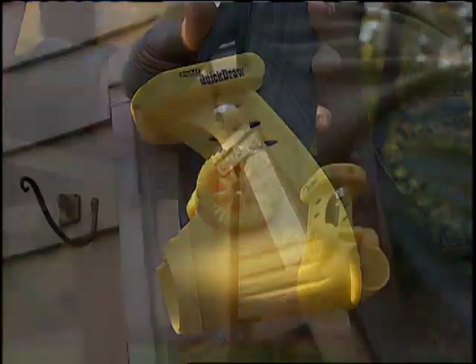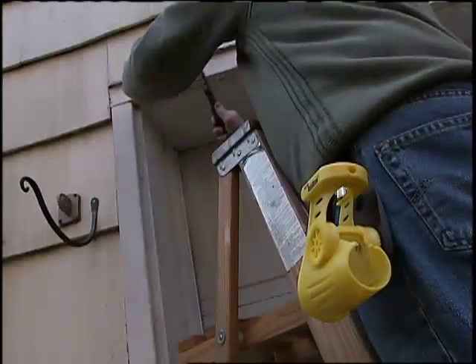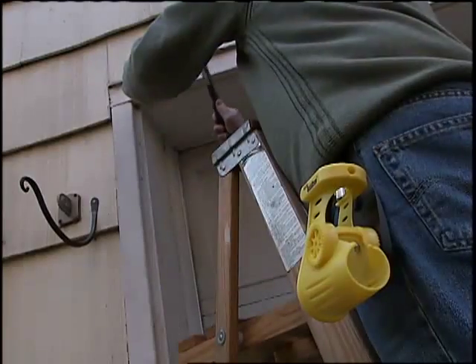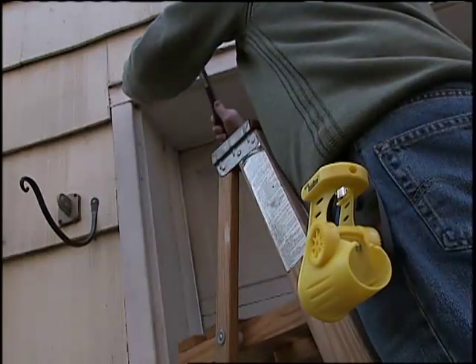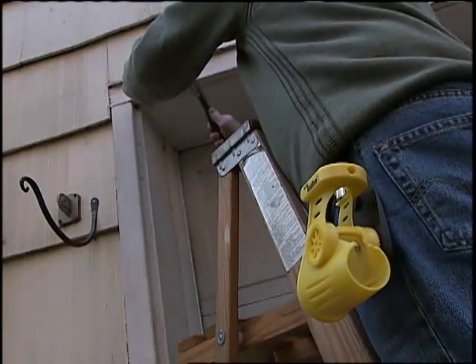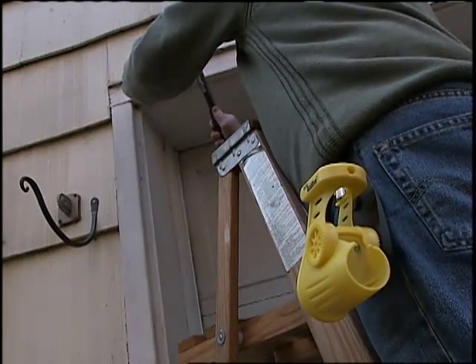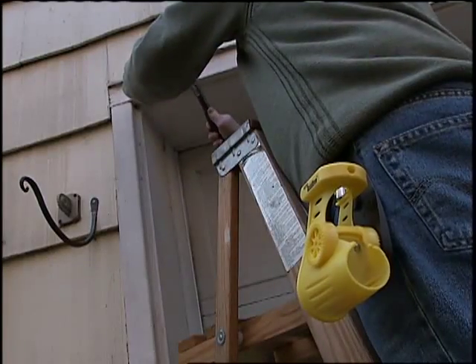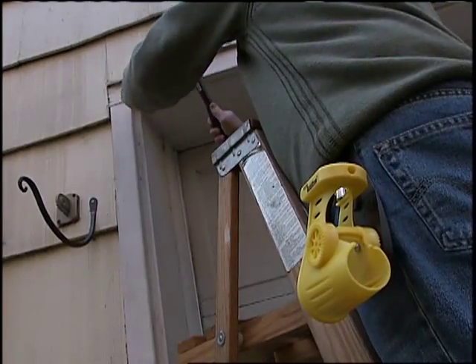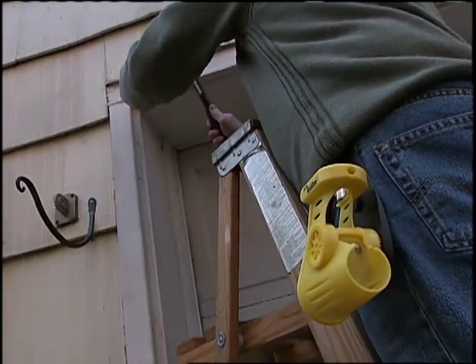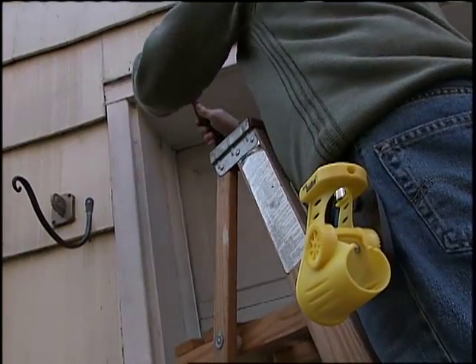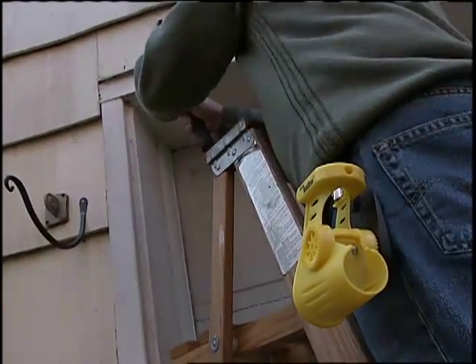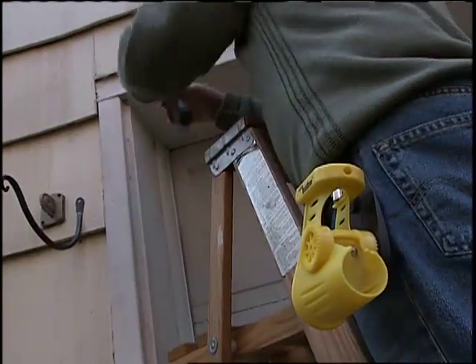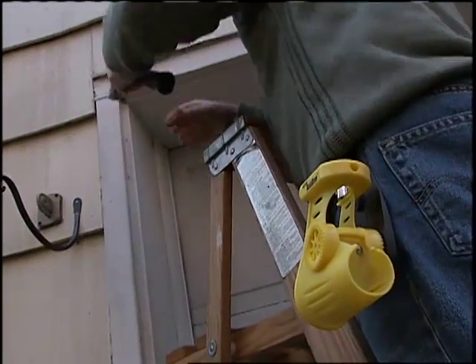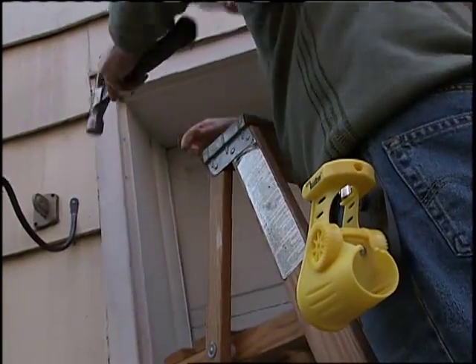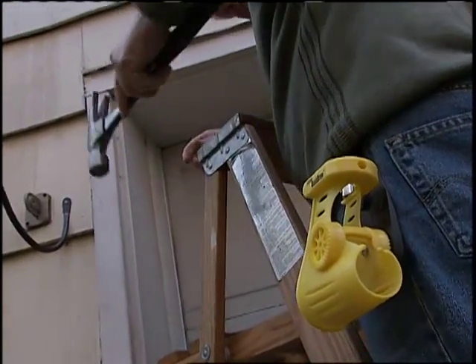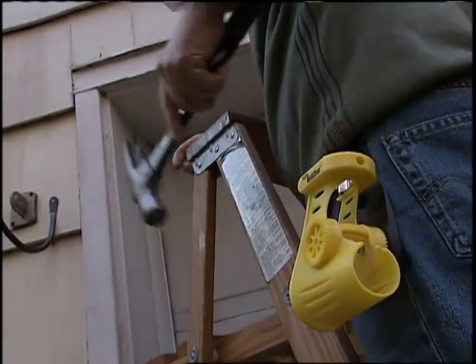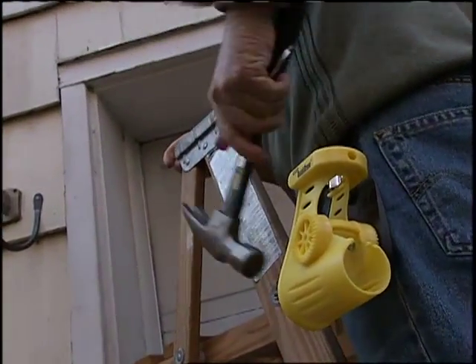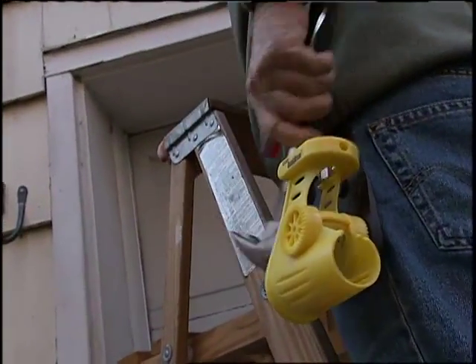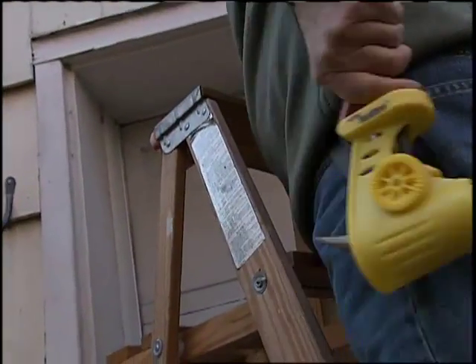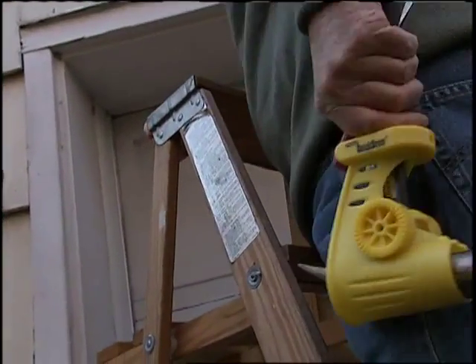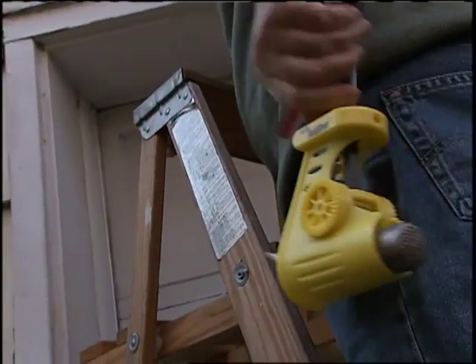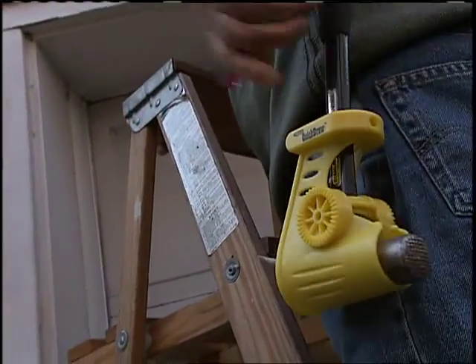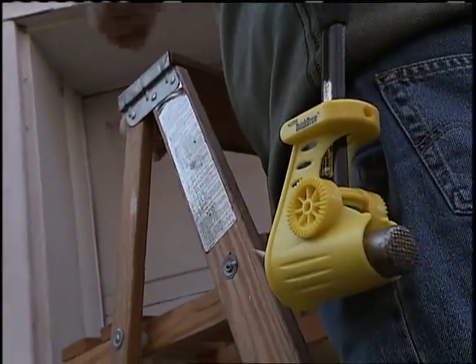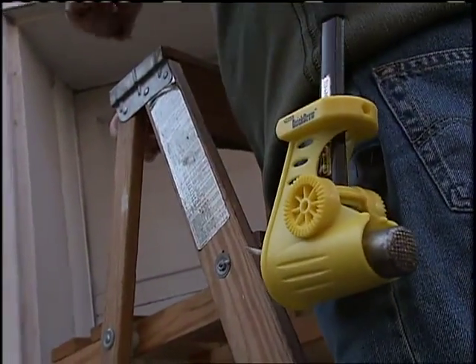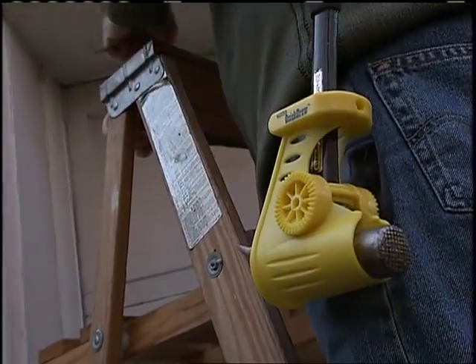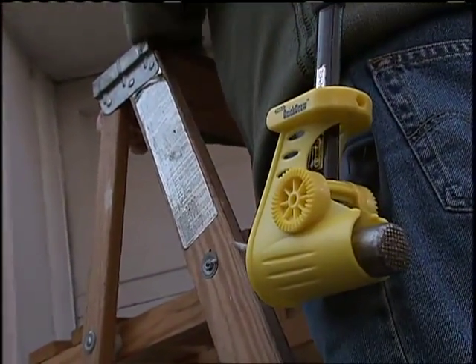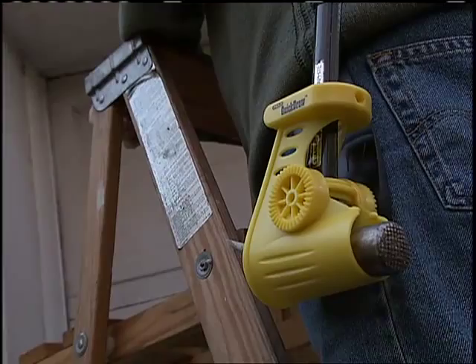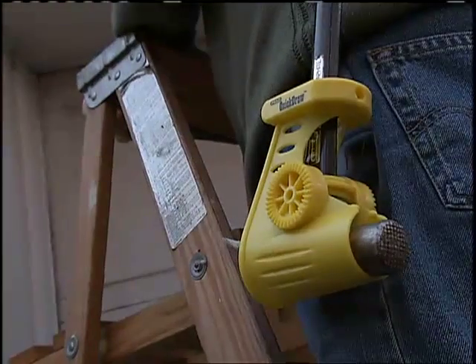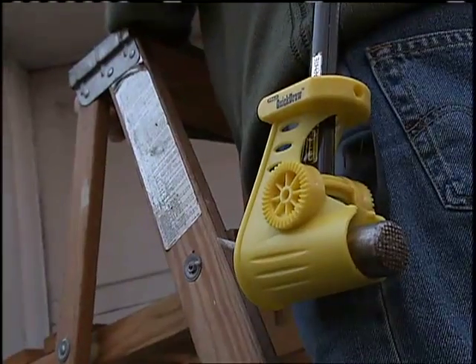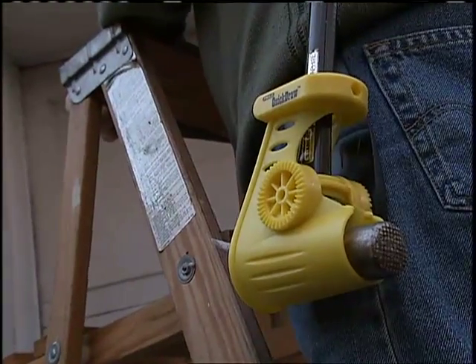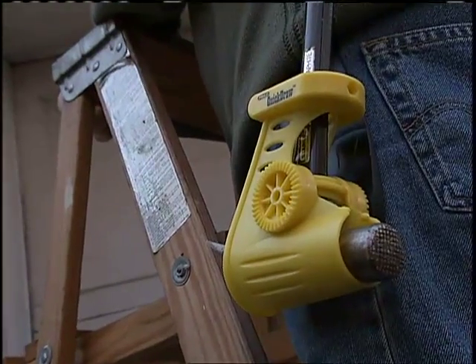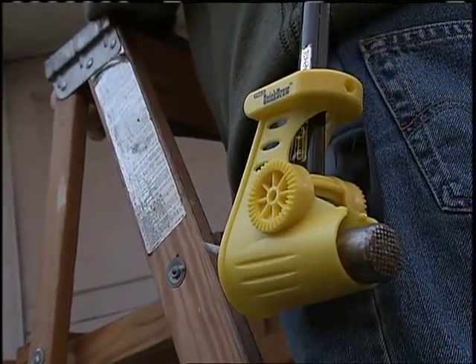Plus, it's reversible for lefties like me or righties like you, making this hammer holder the best you'll ever use.